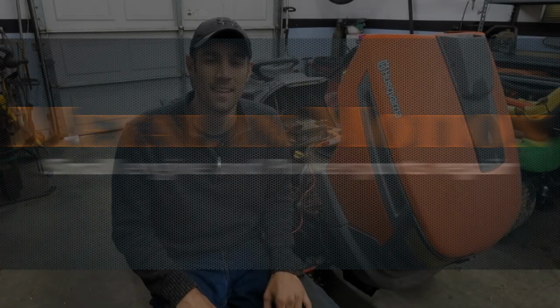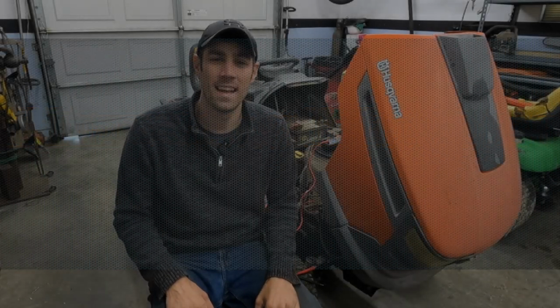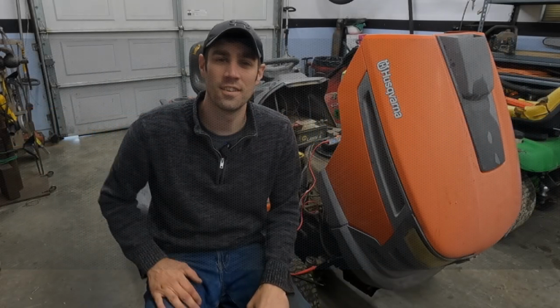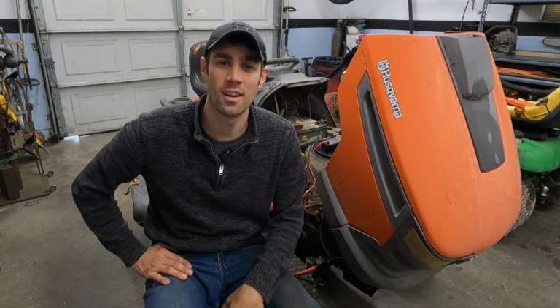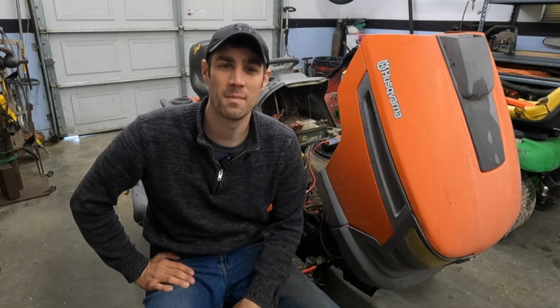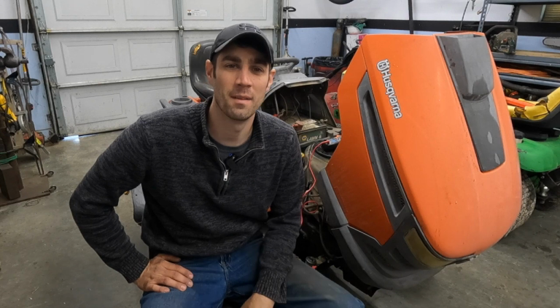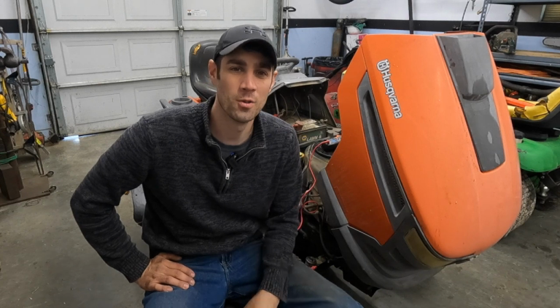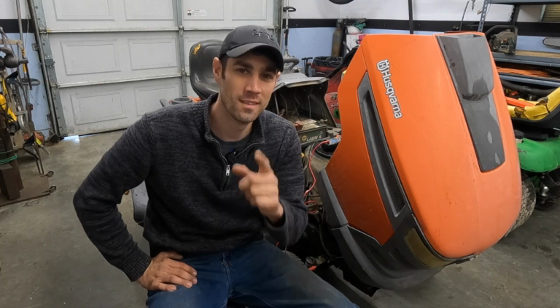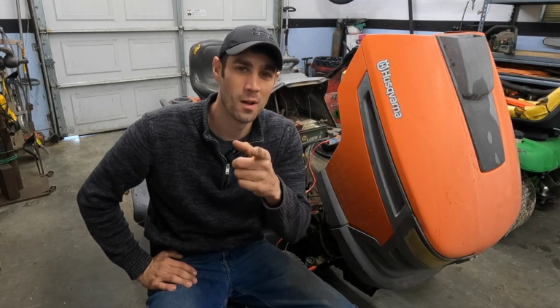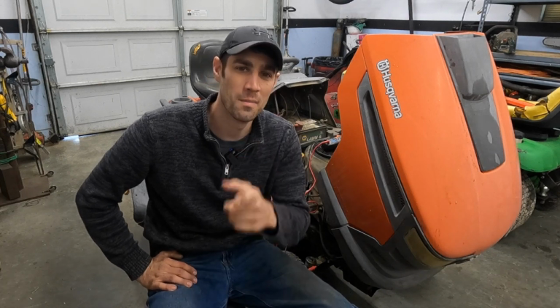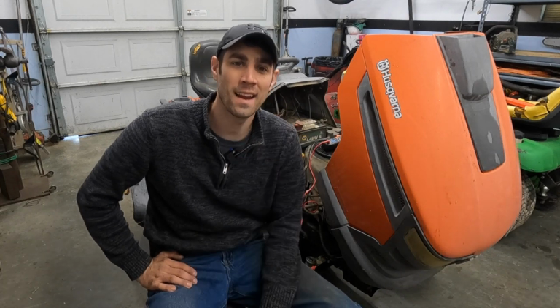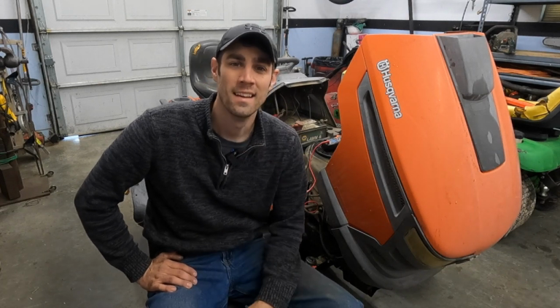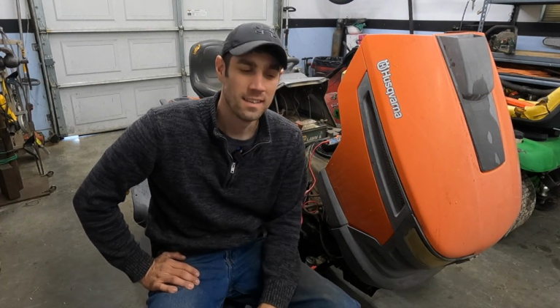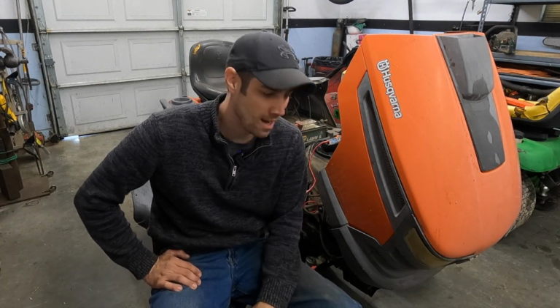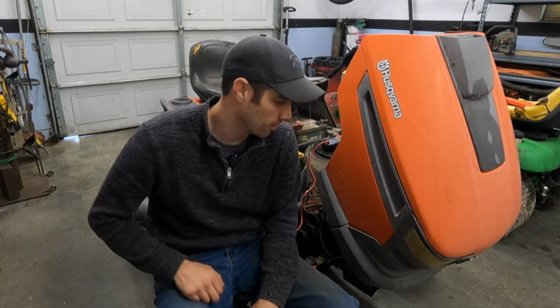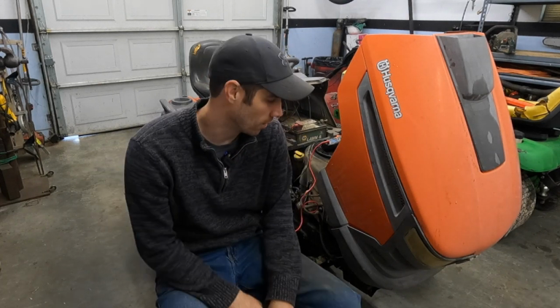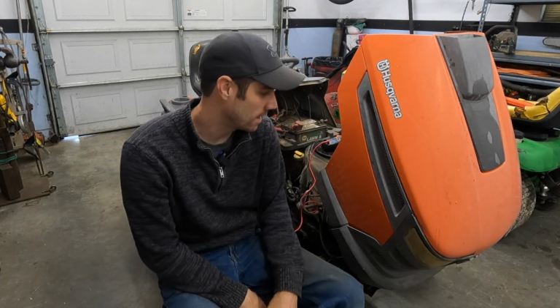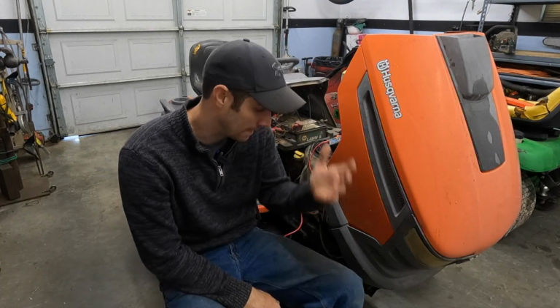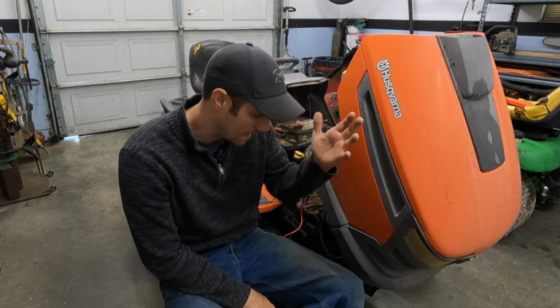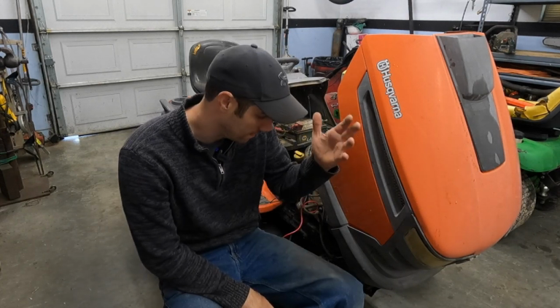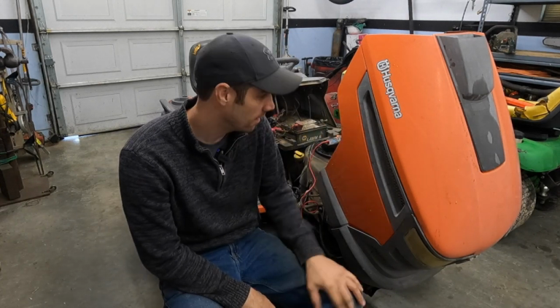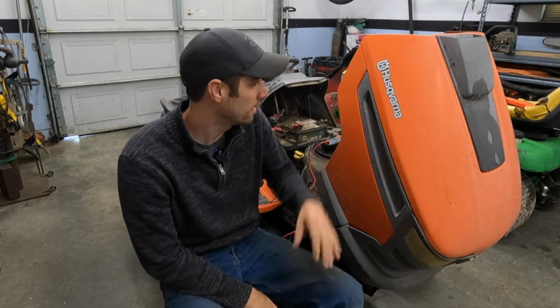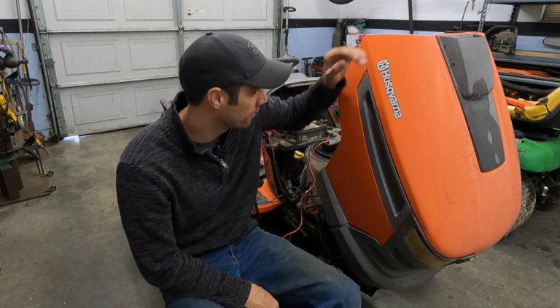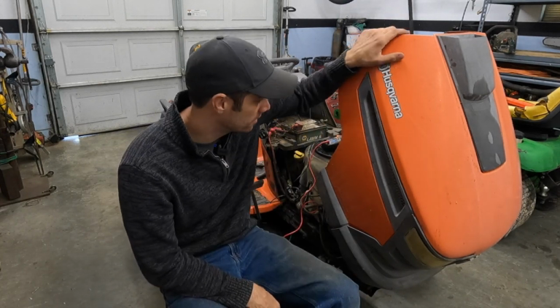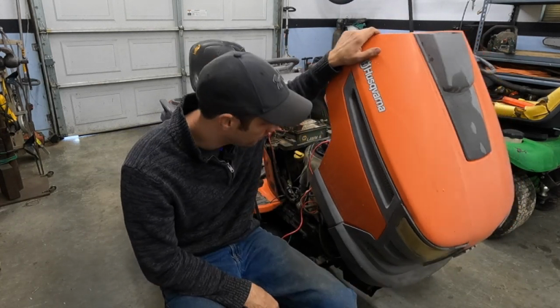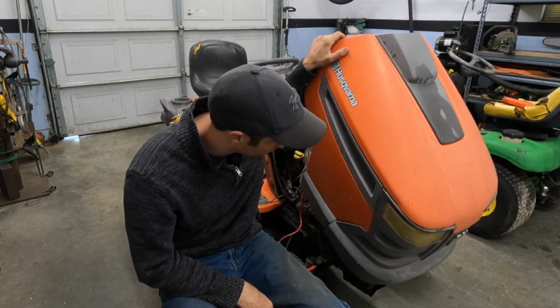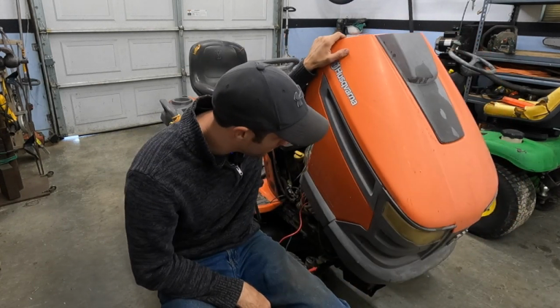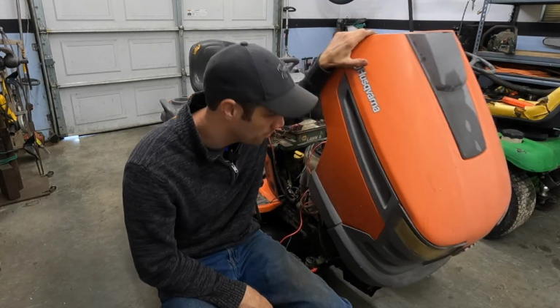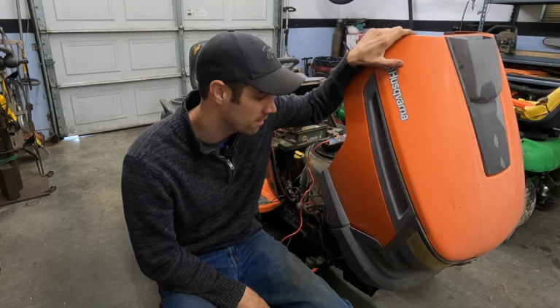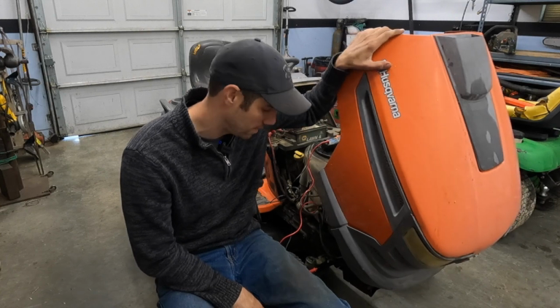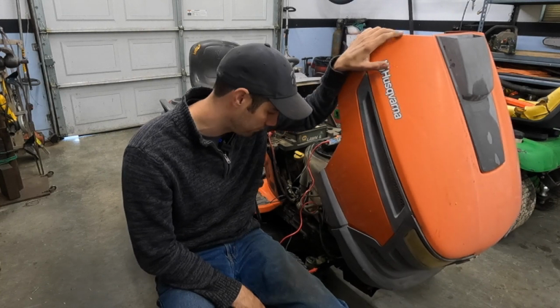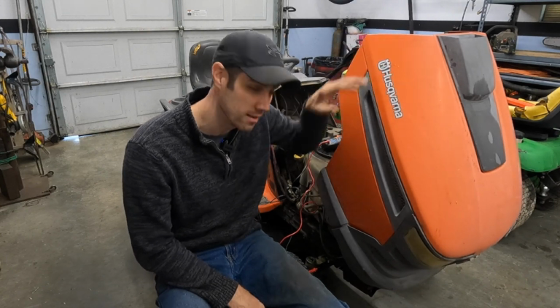Hey guys, Josh with Metal In Motion. Welcome back. Today we're working again on another Husqvarna. Why do we work on so many Husqvarnas?